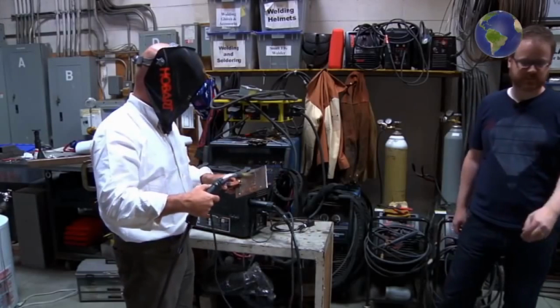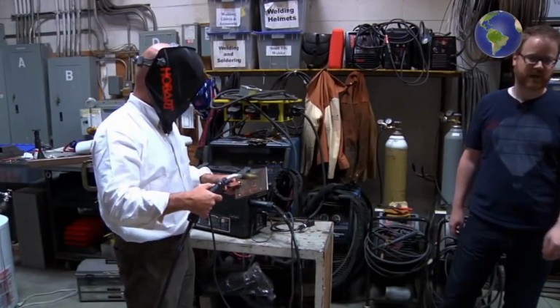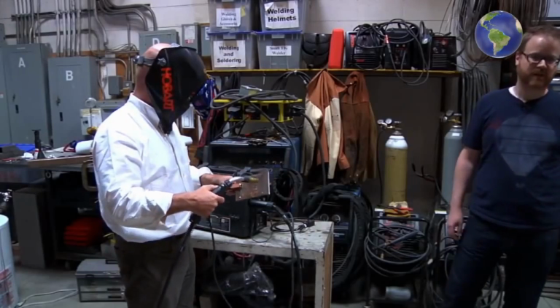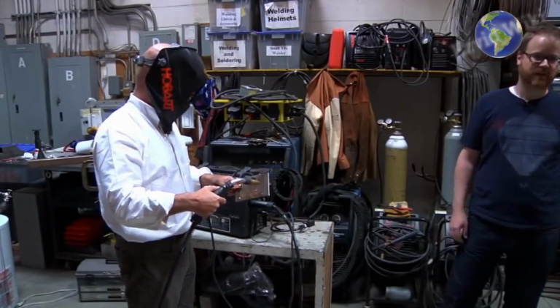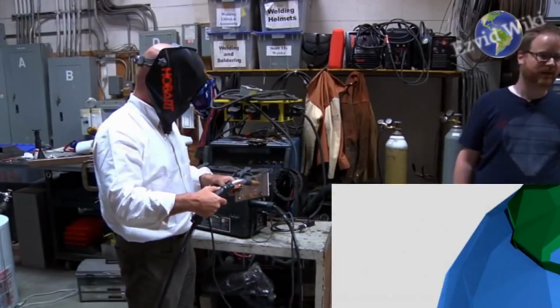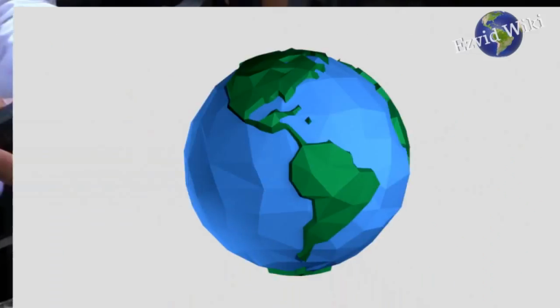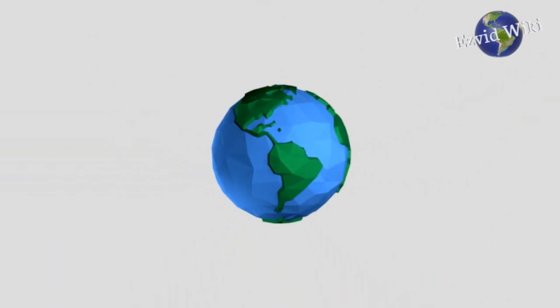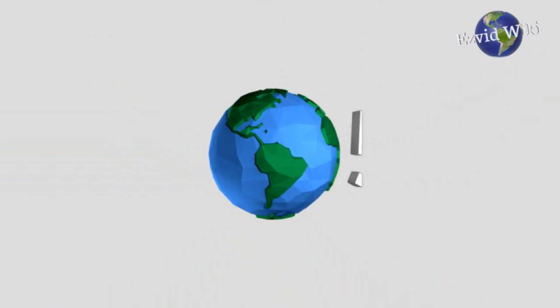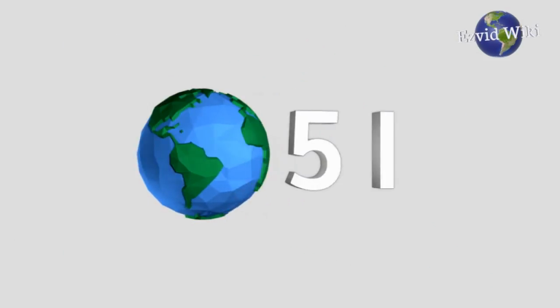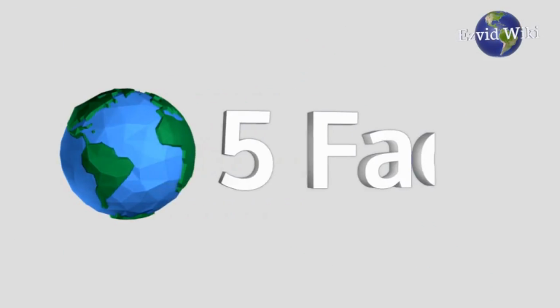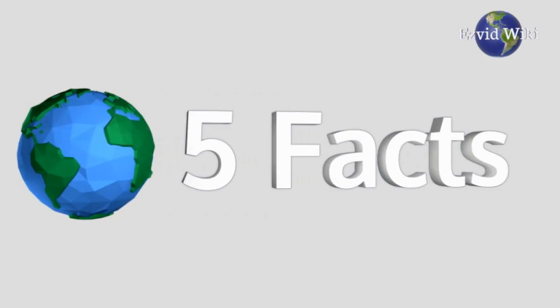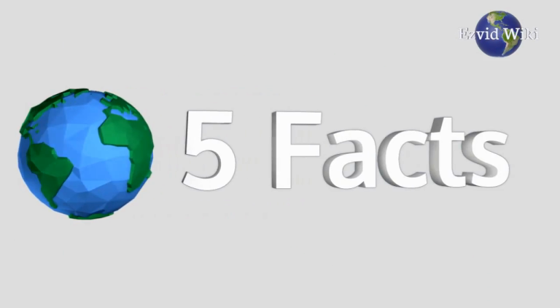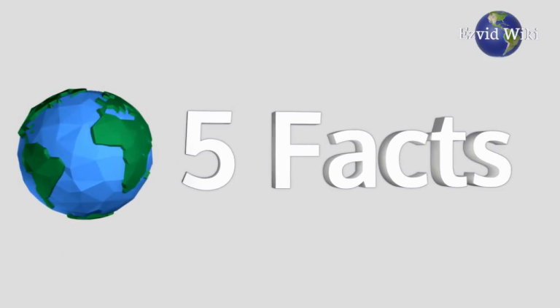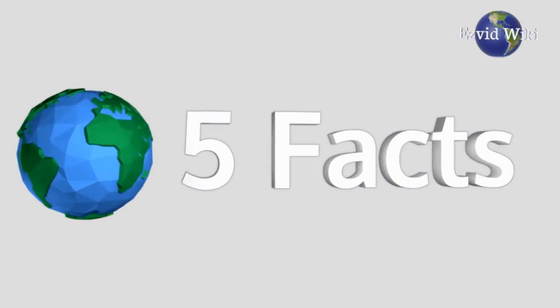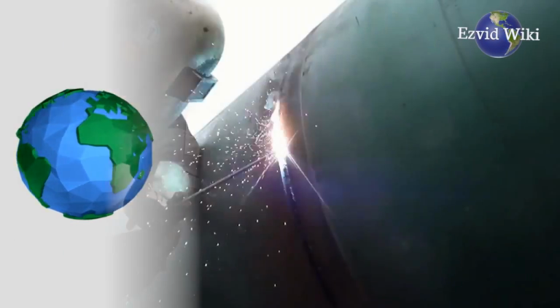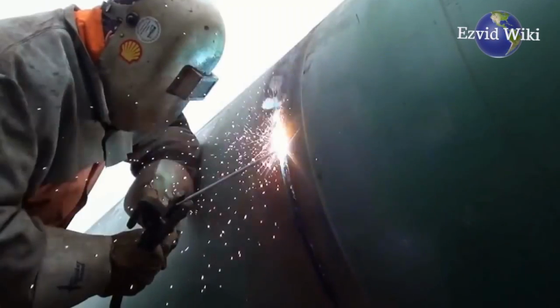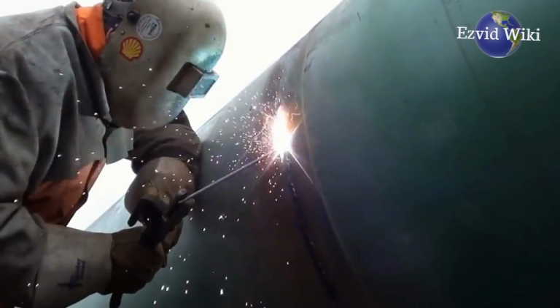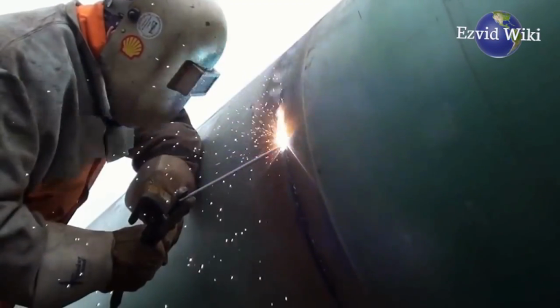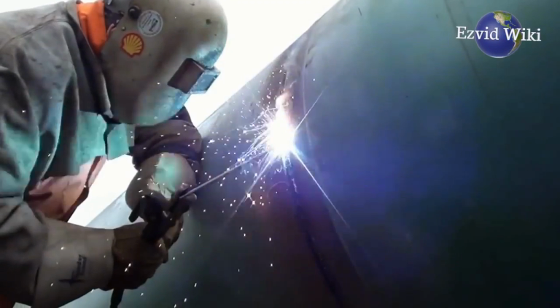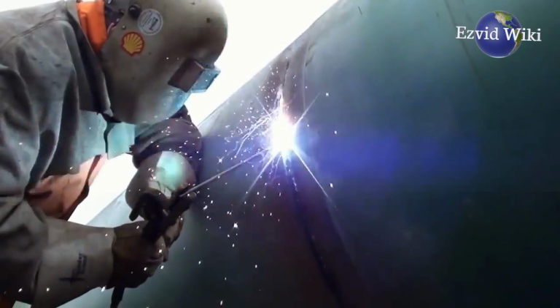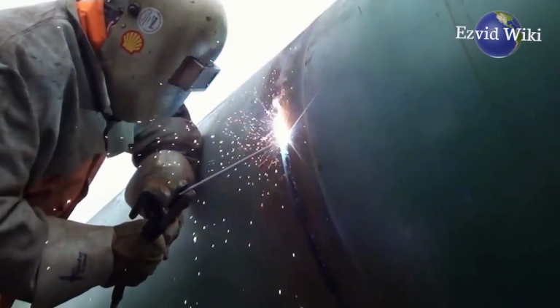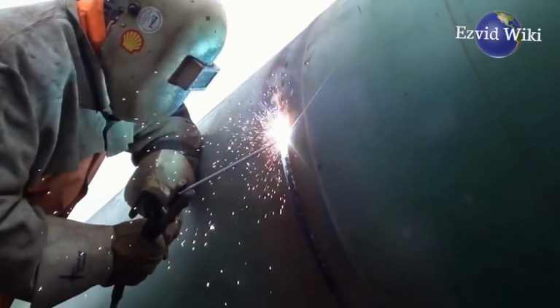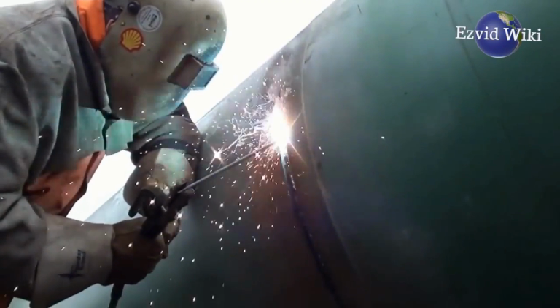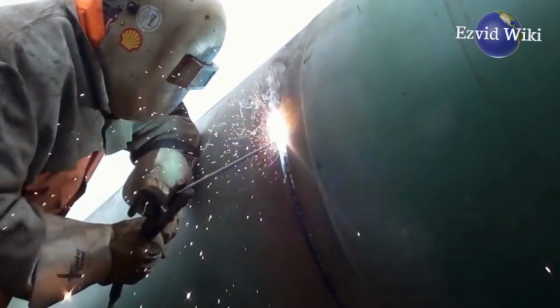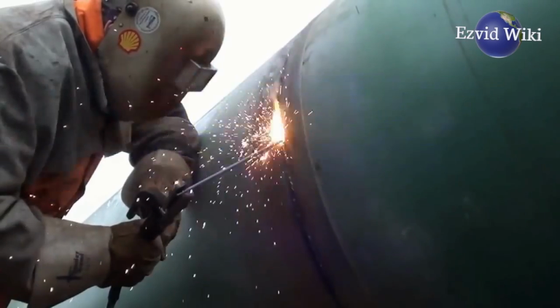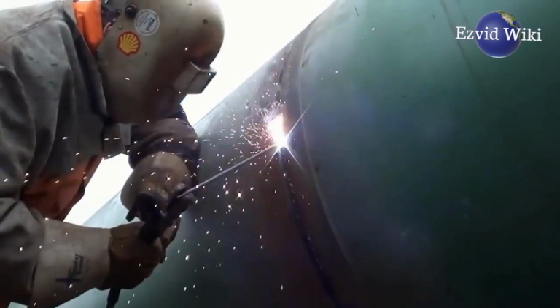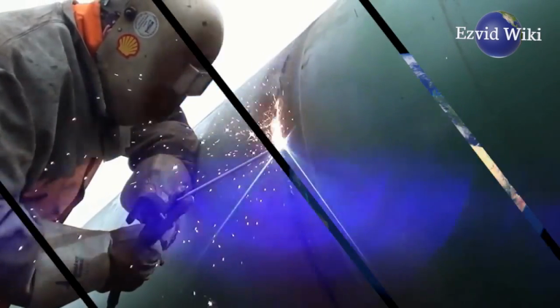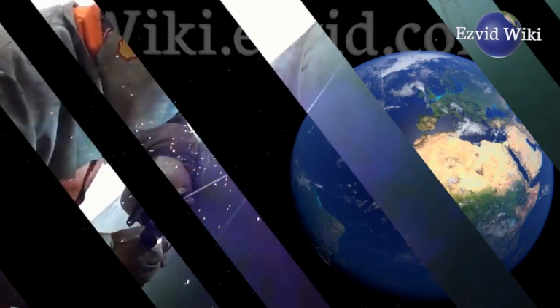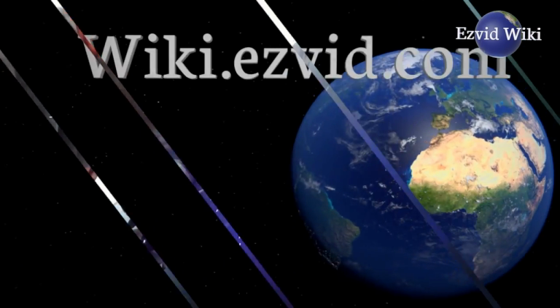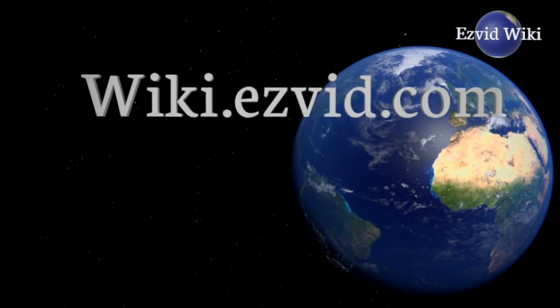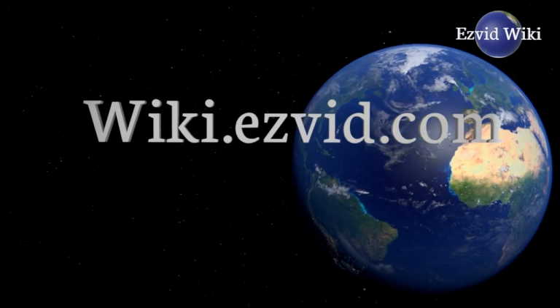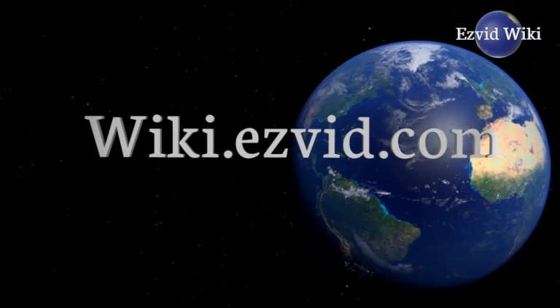These are the 5 facts you need to know about welding helmets, brought to you by Easyvid Wiki.